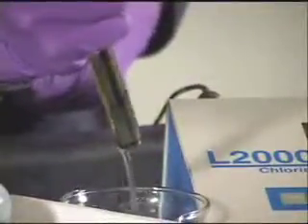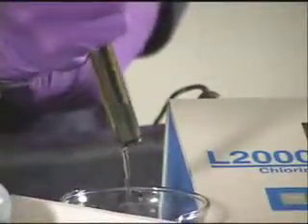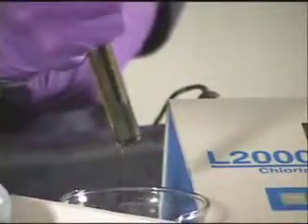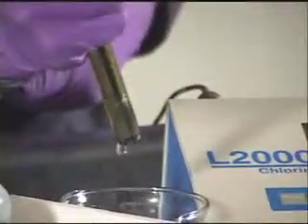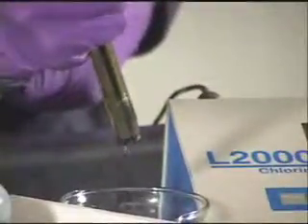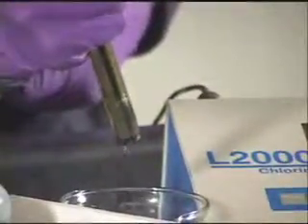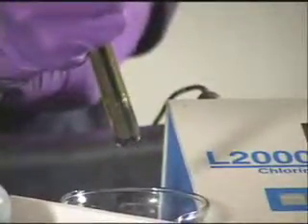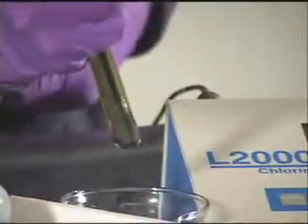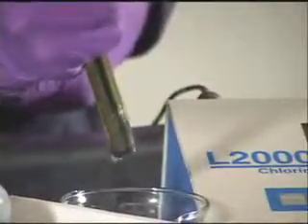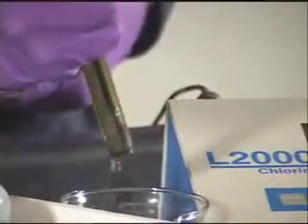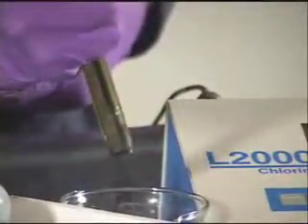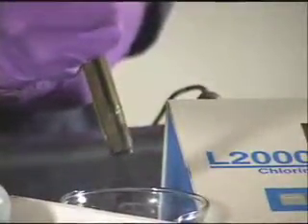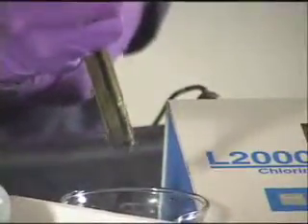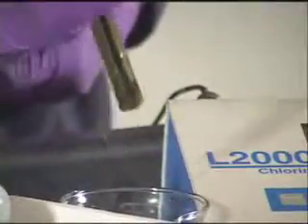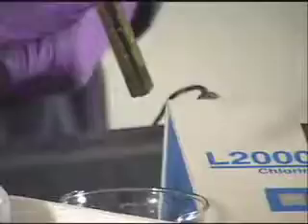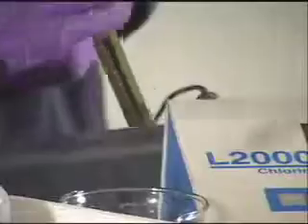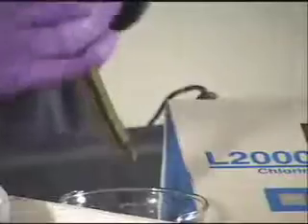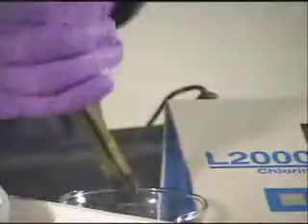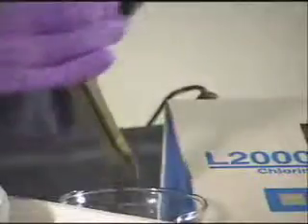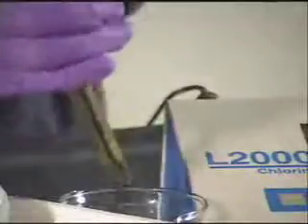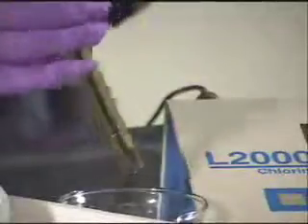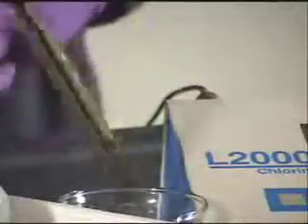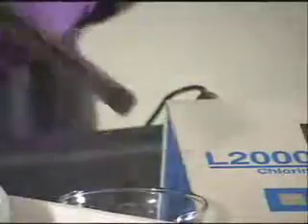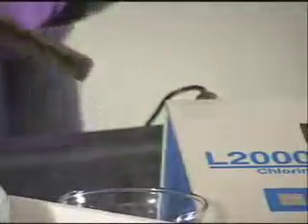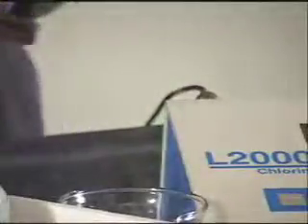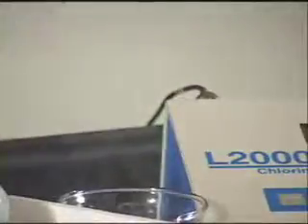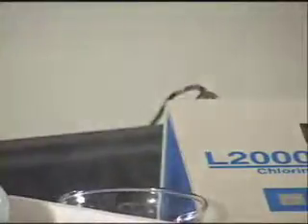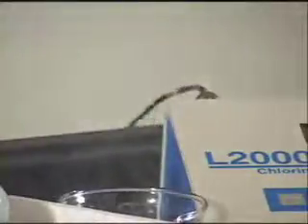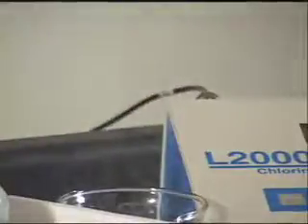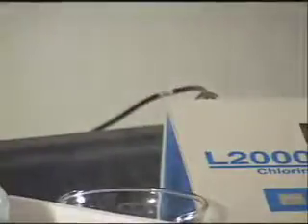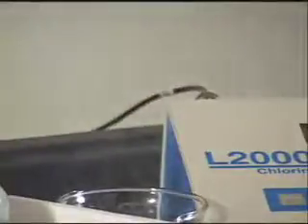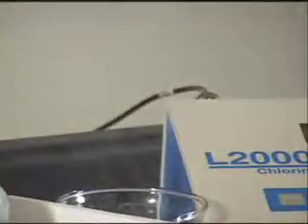Depressing the top of the electrode will release and drain the electrode filling solution from the bottom of the electrode.